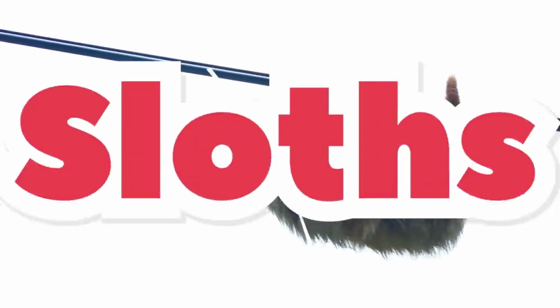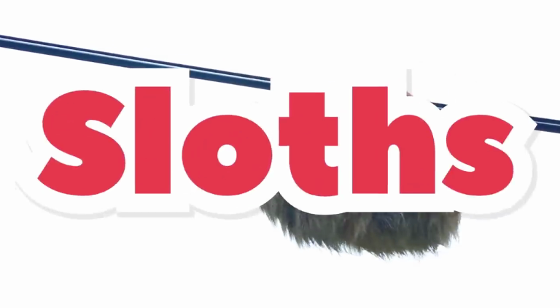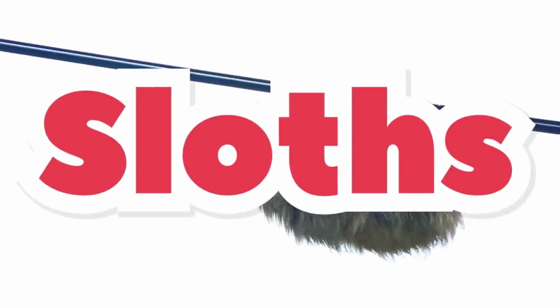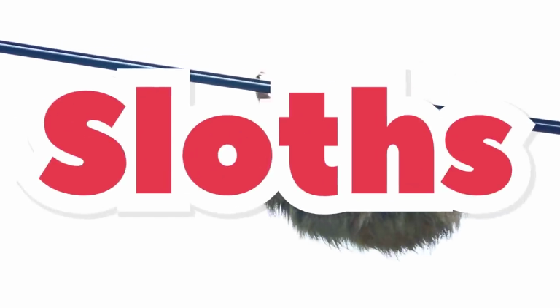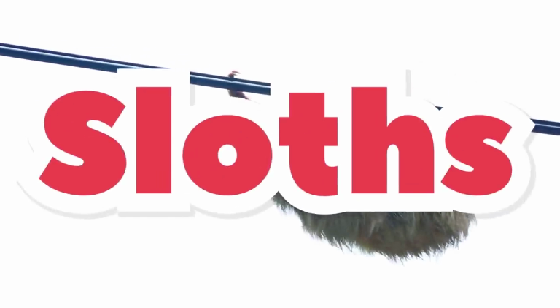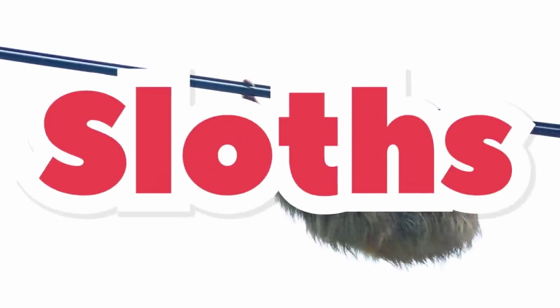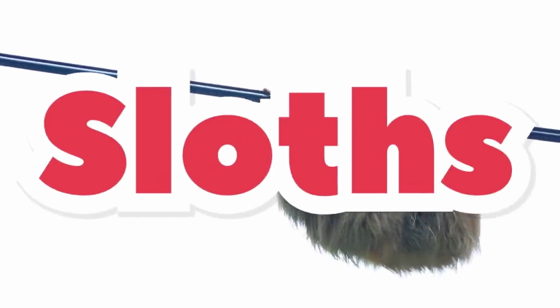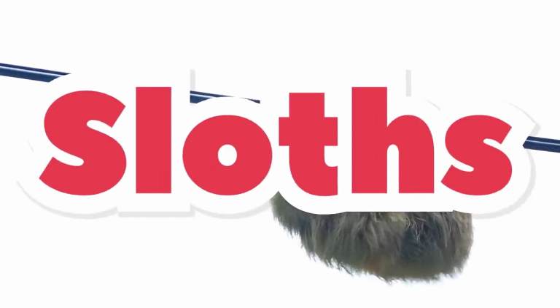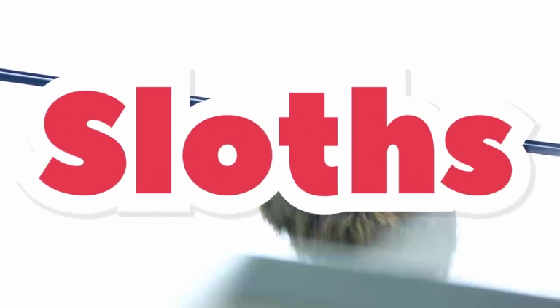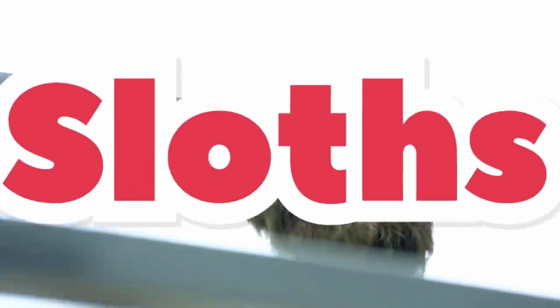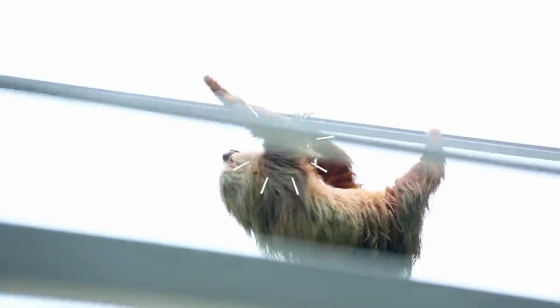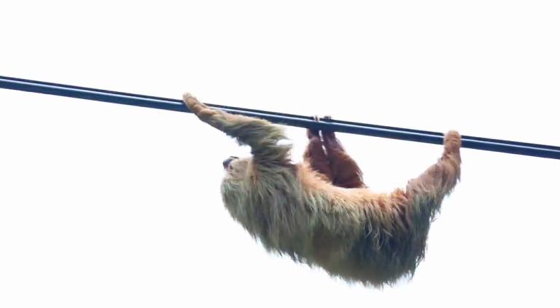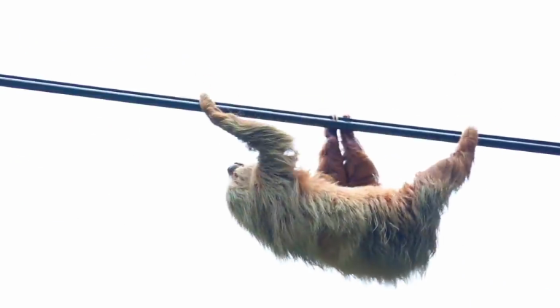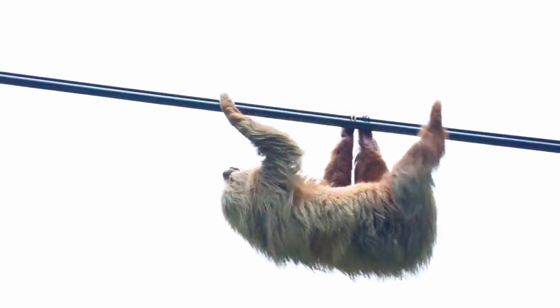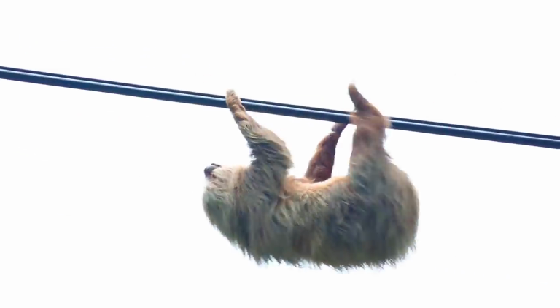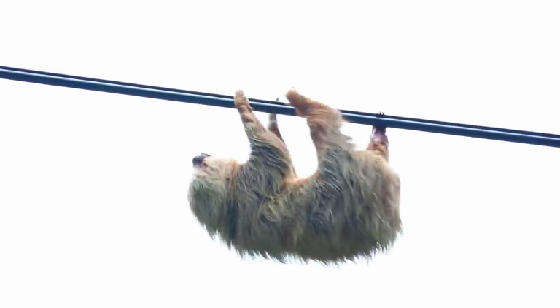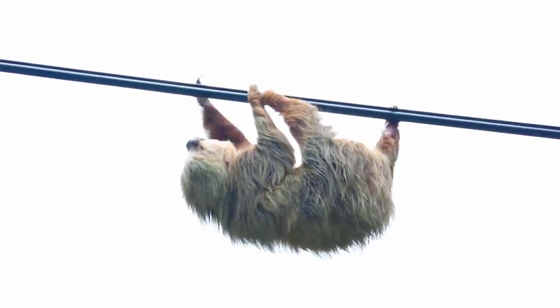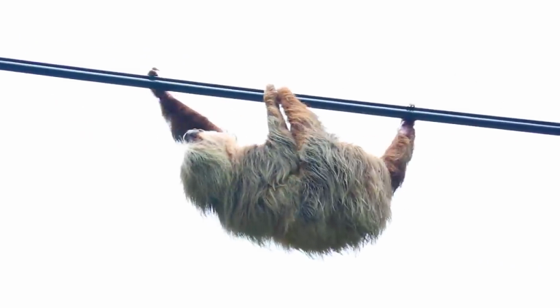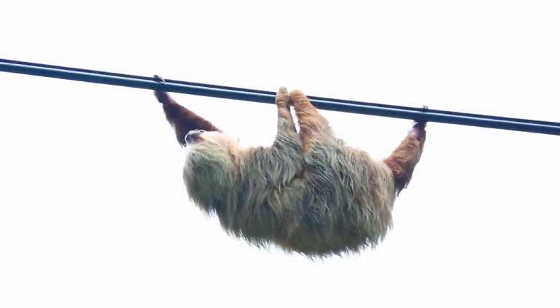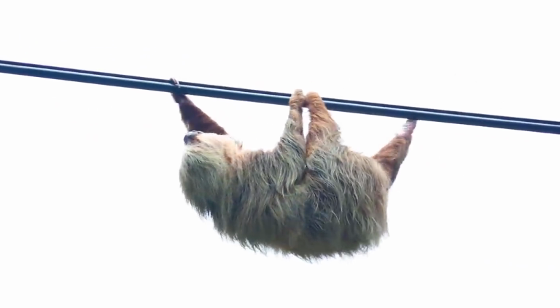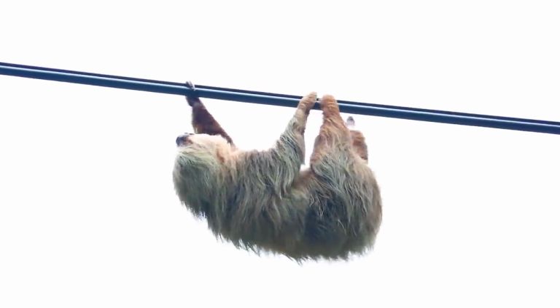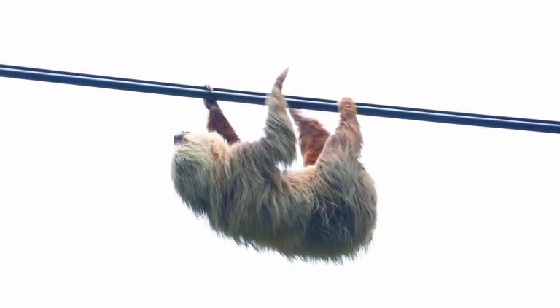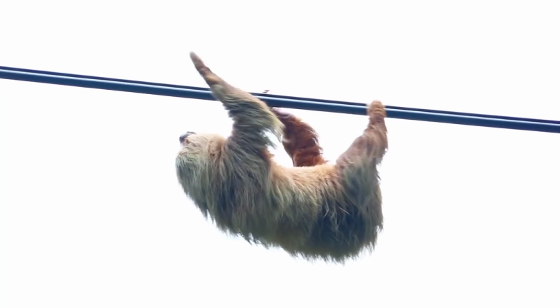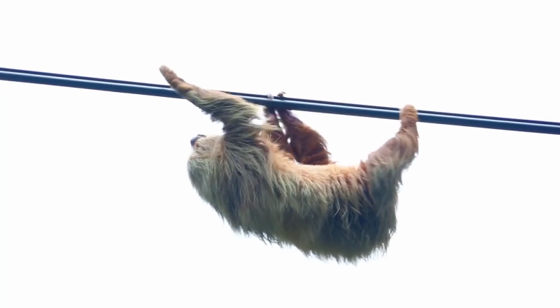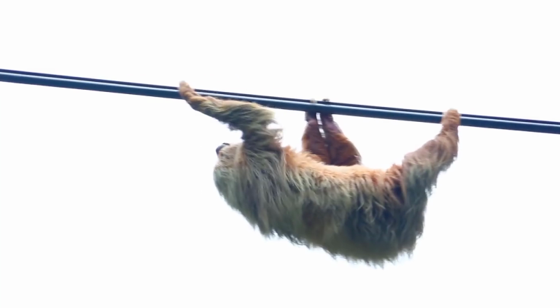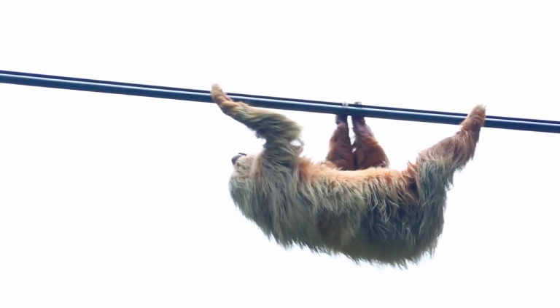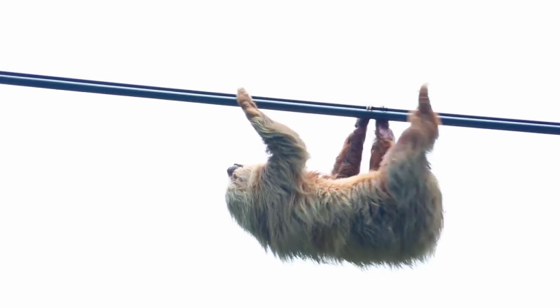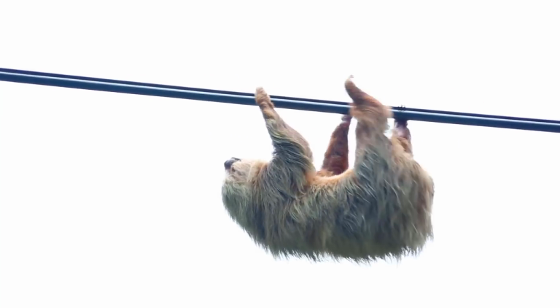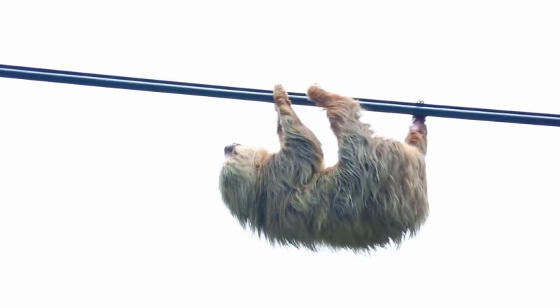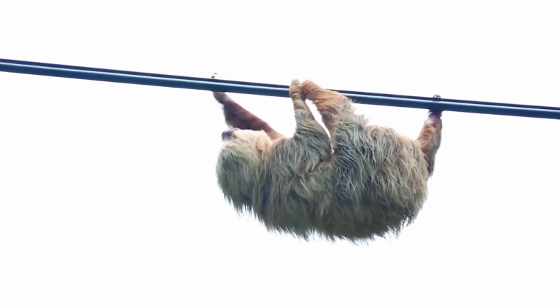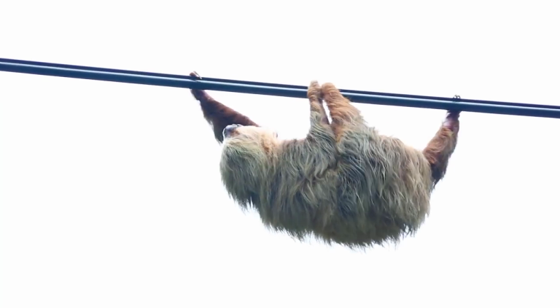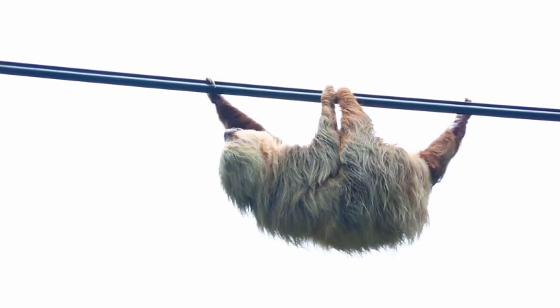Sloths are the world's slowest mammal. Sloths live in the tropical forests of Central and South America.